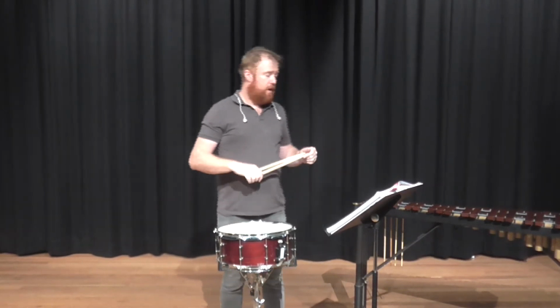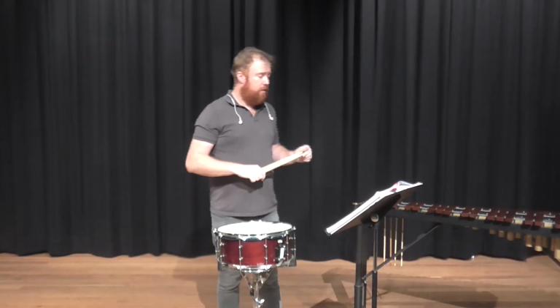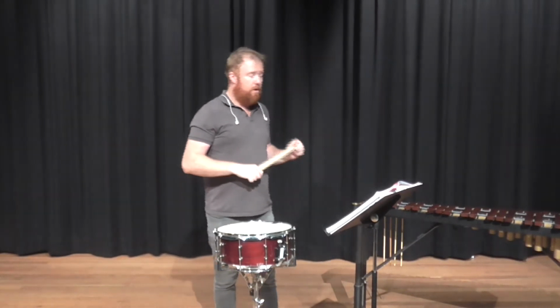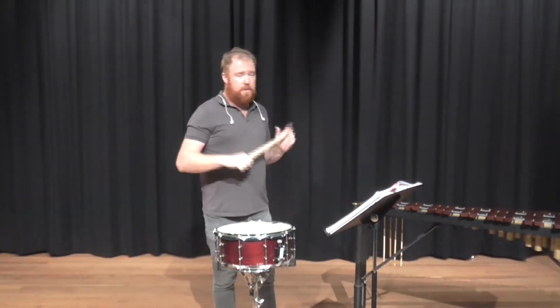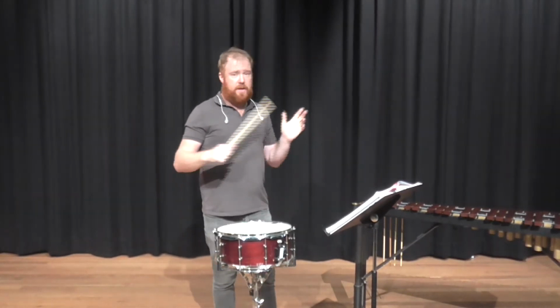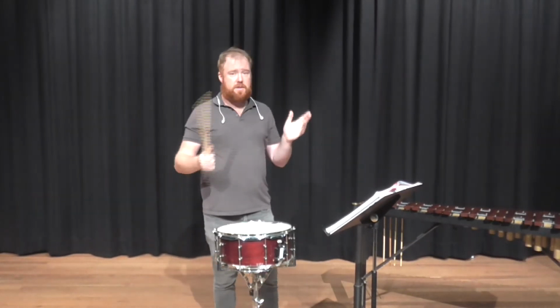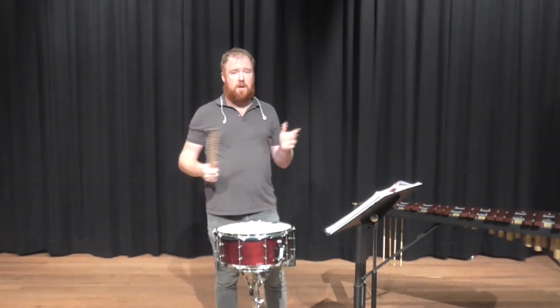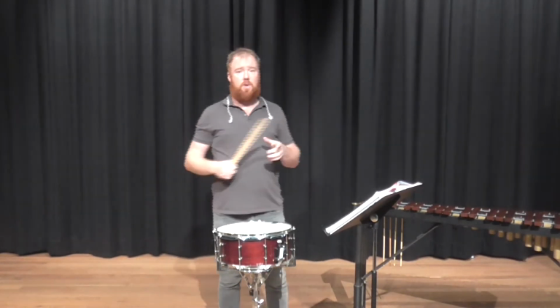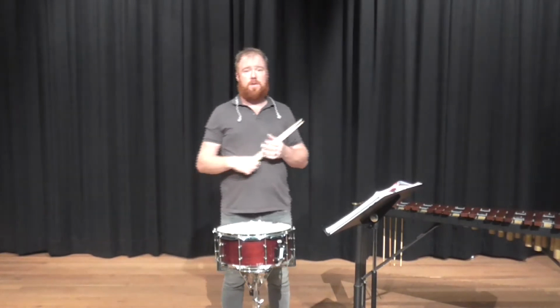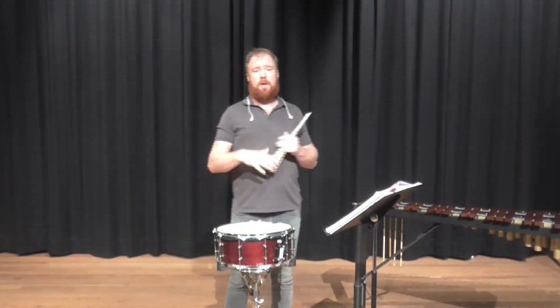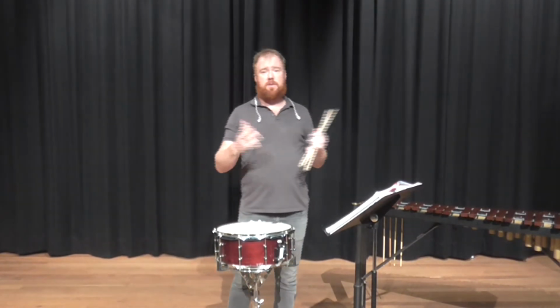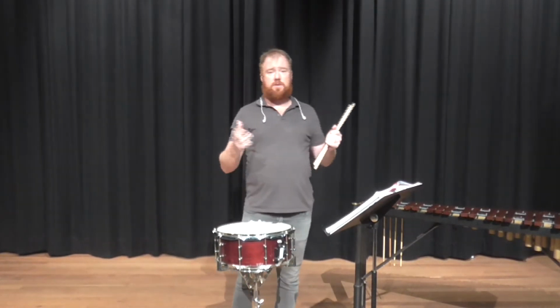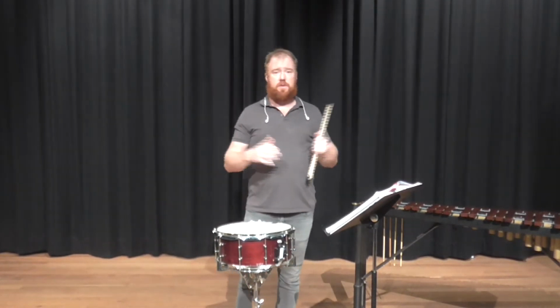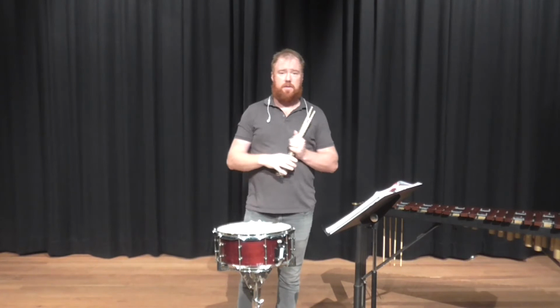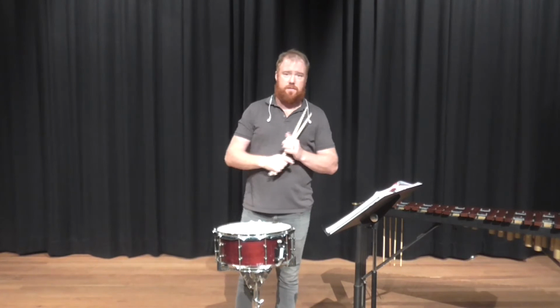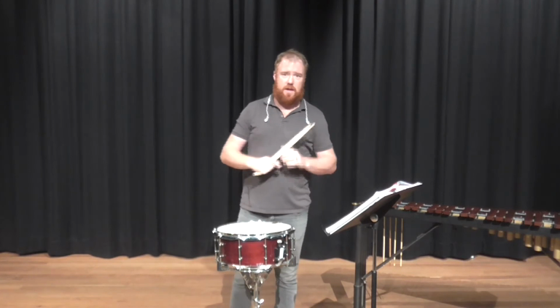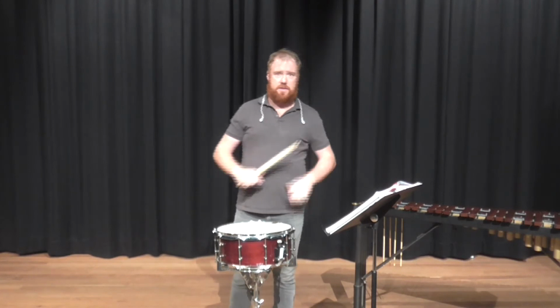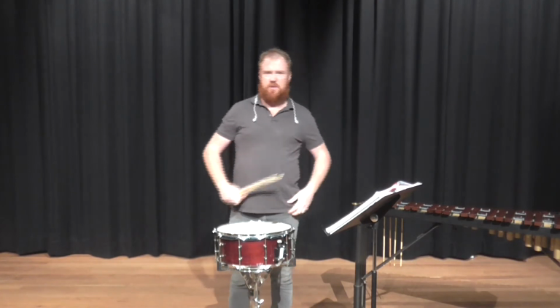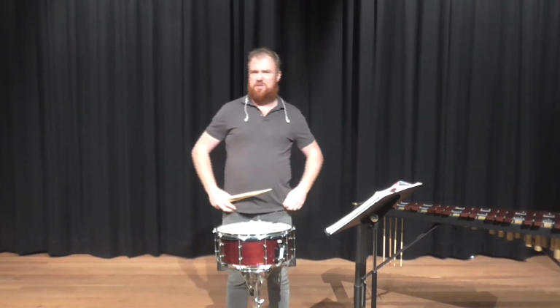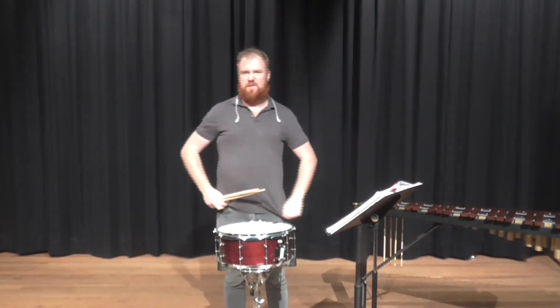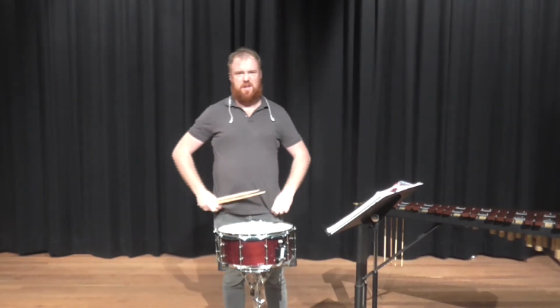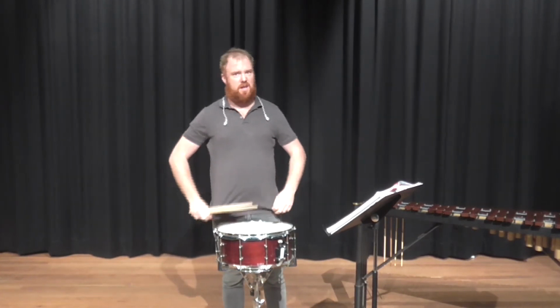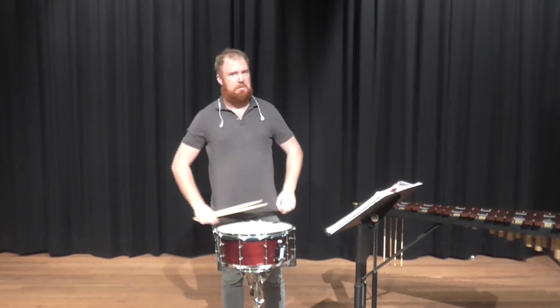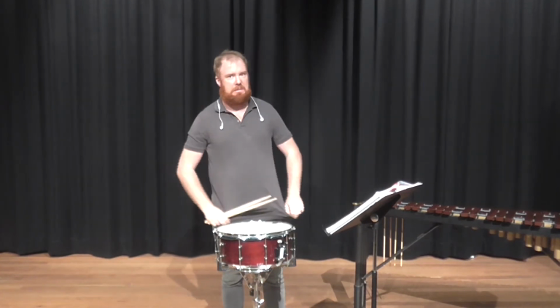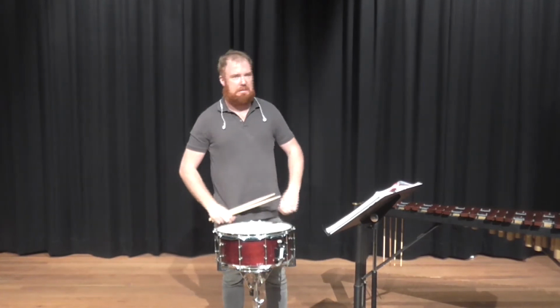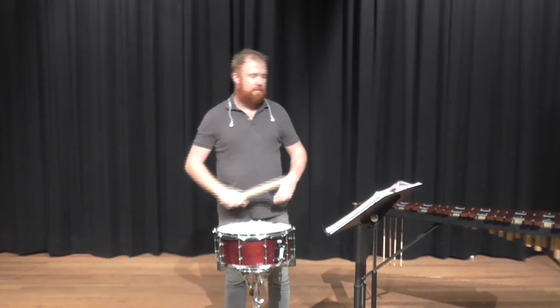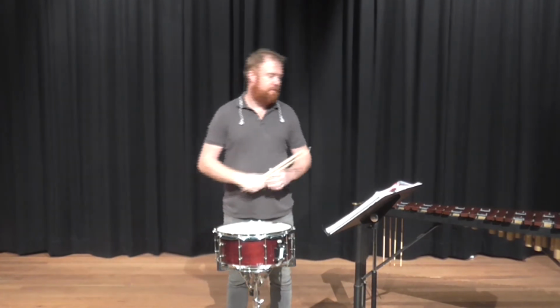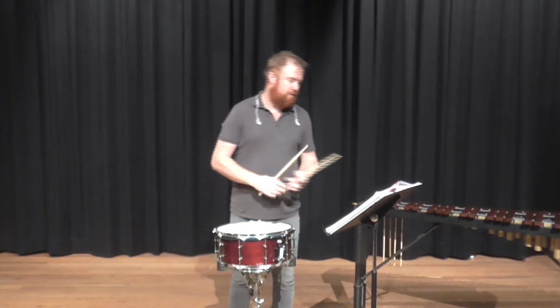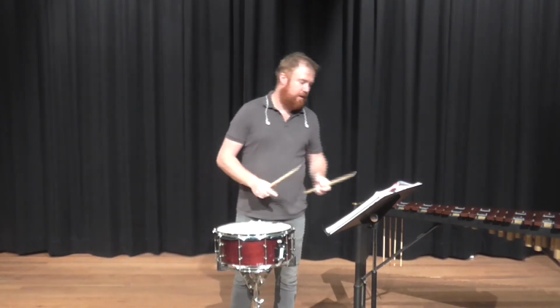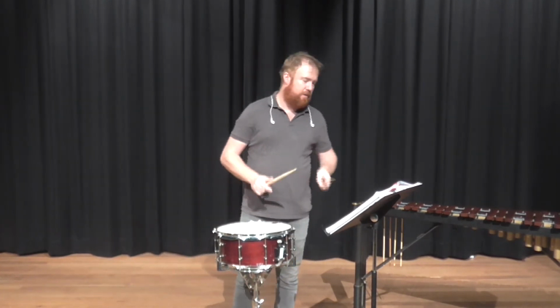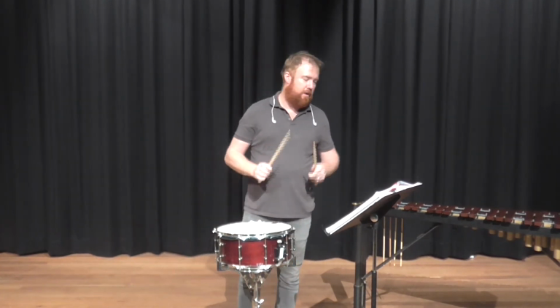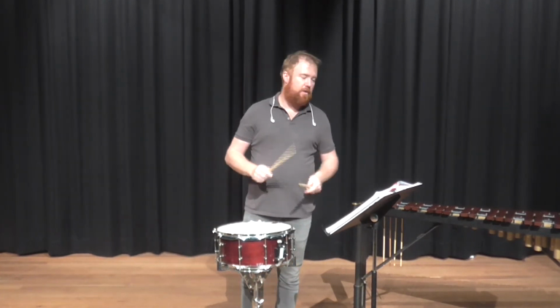Anyway, I'll play it slow and then maybe I'll do a faster version if I can. Here we go.